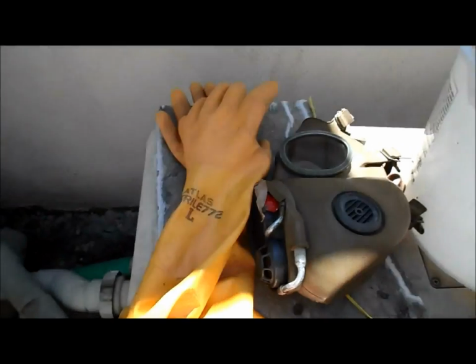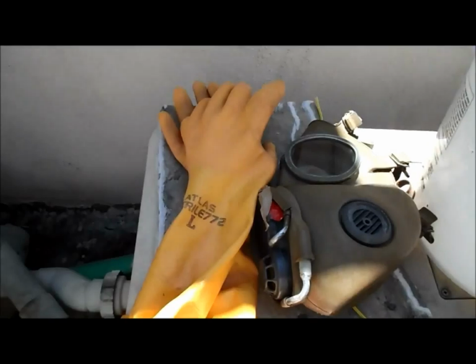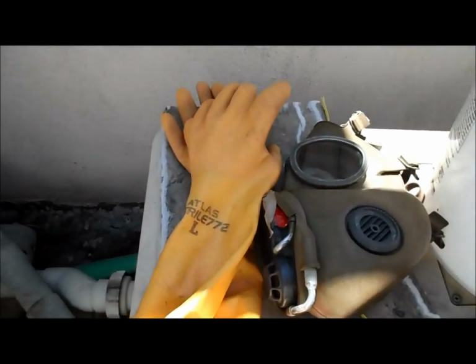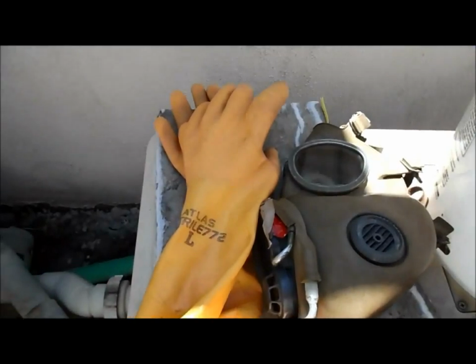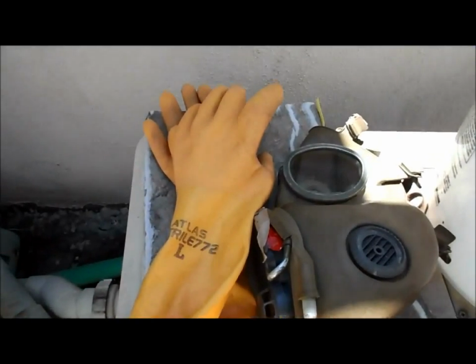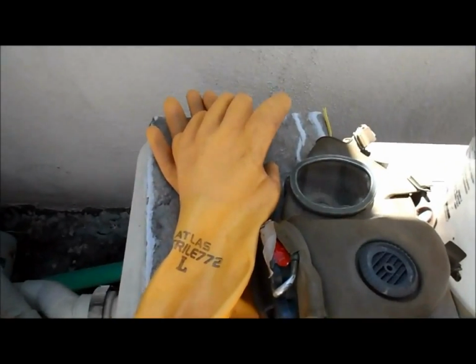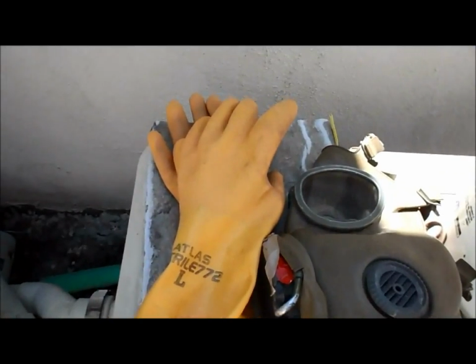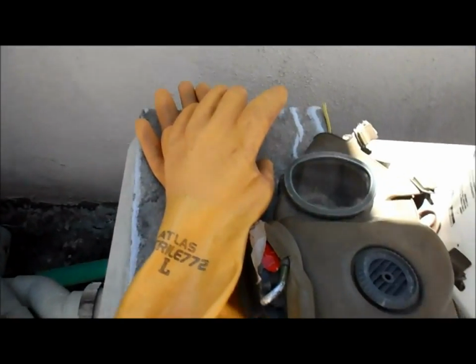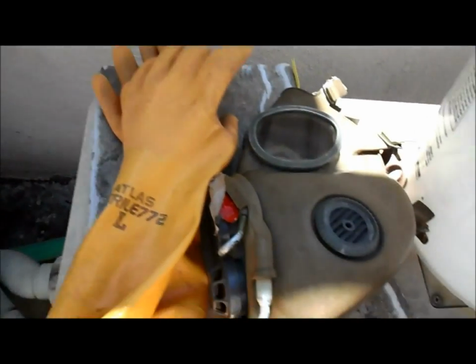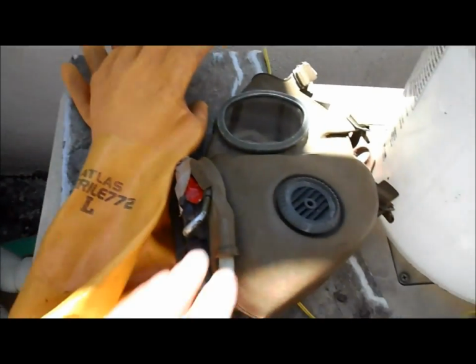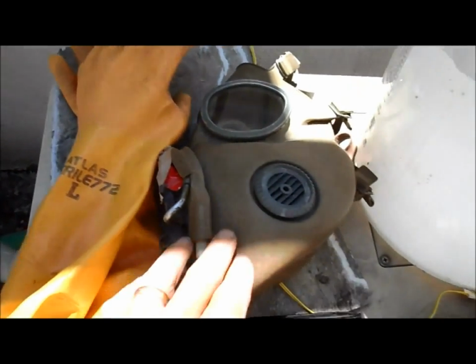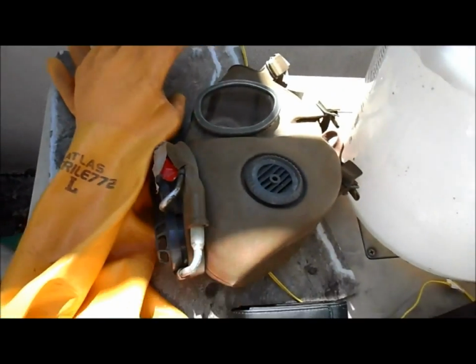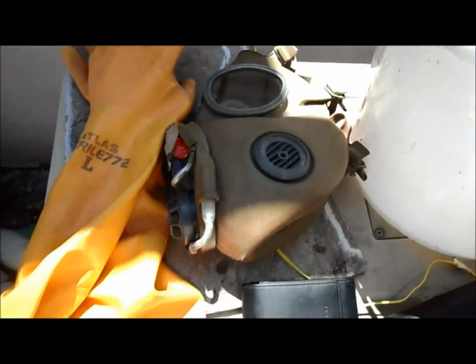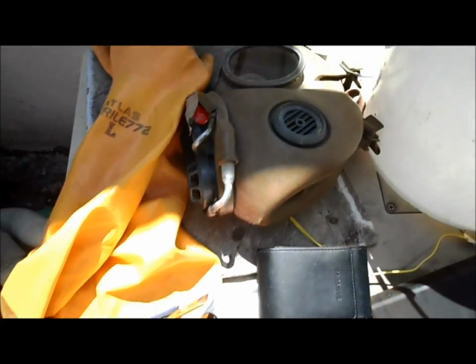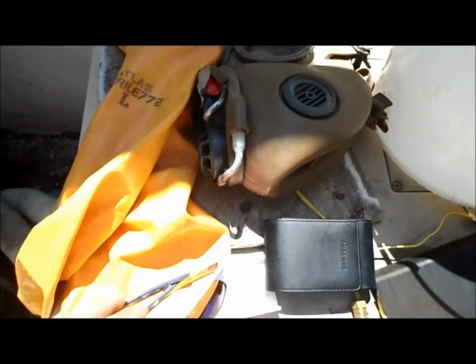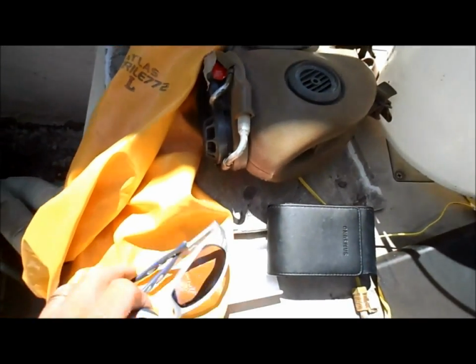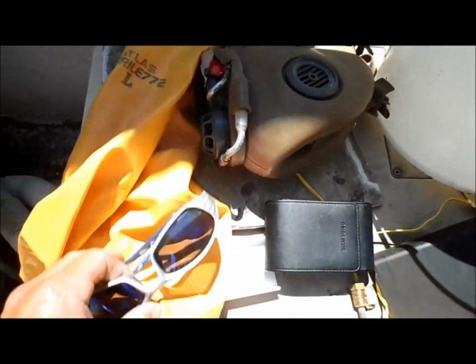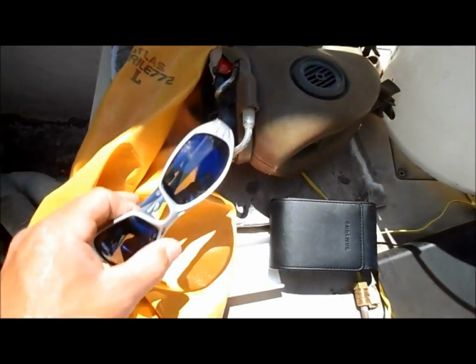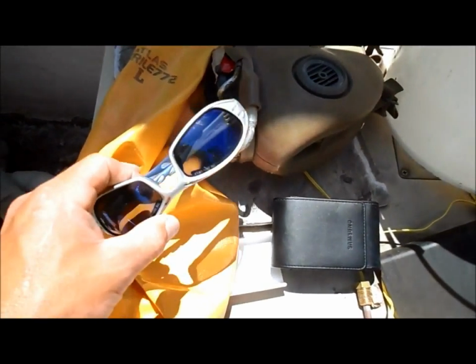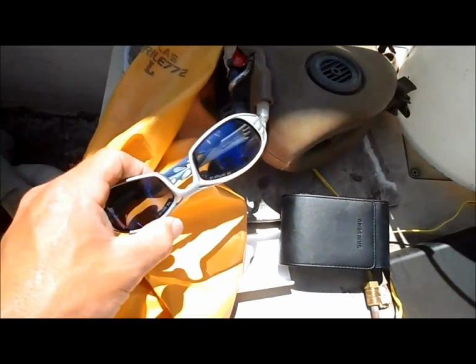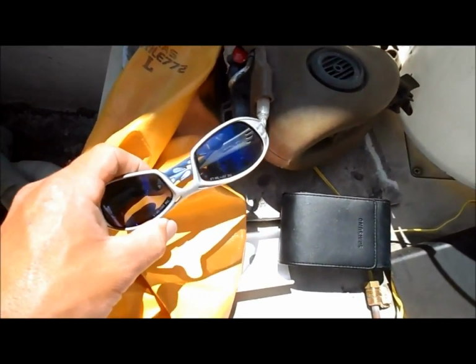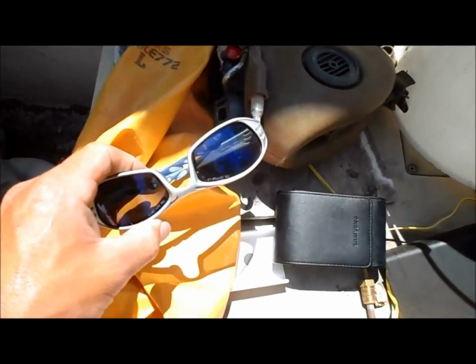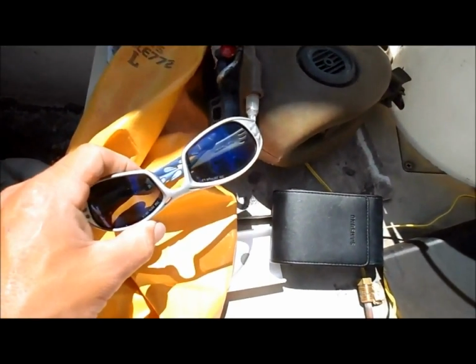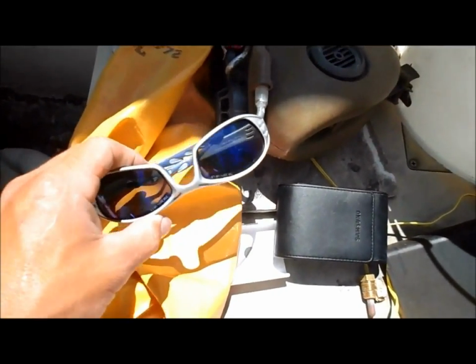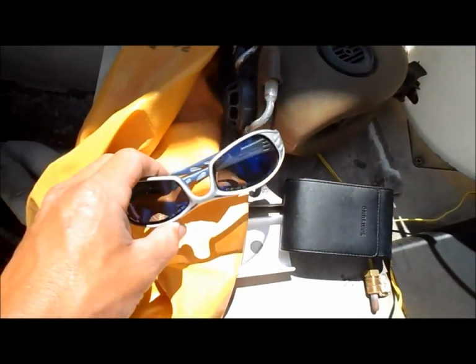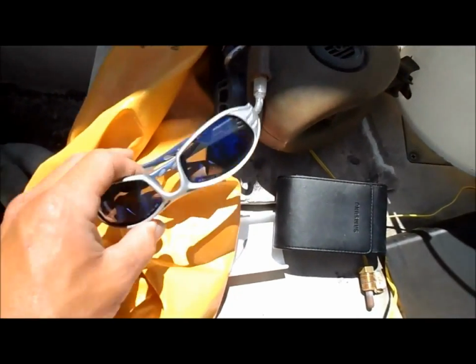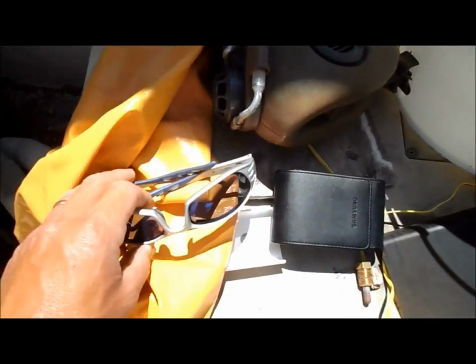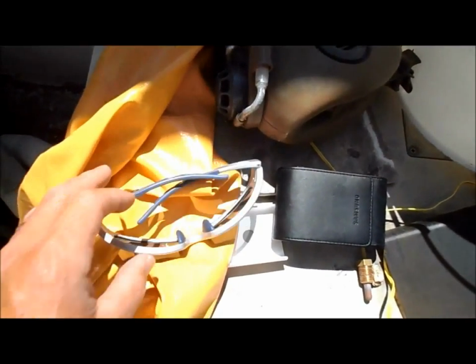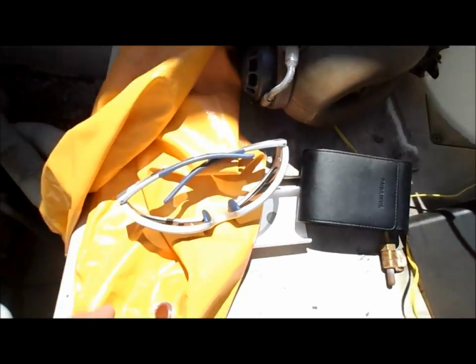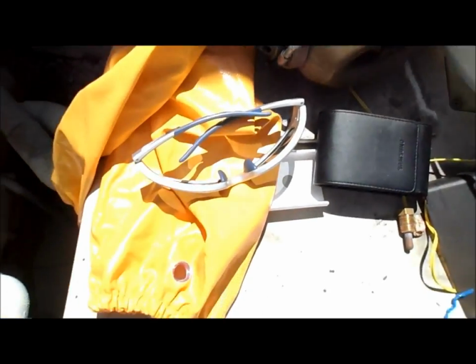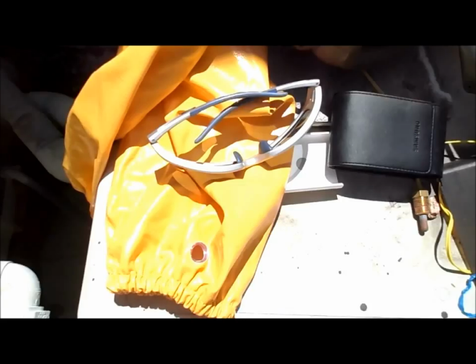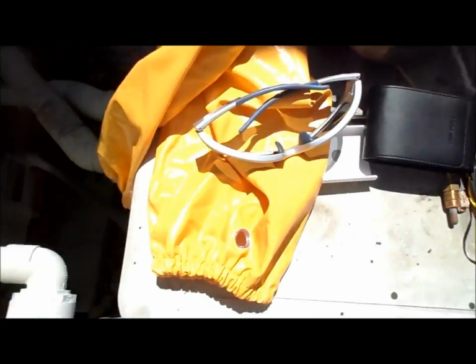You're going to need your safety gloves and your mask for the acid. I use 3M safety sunglasses.